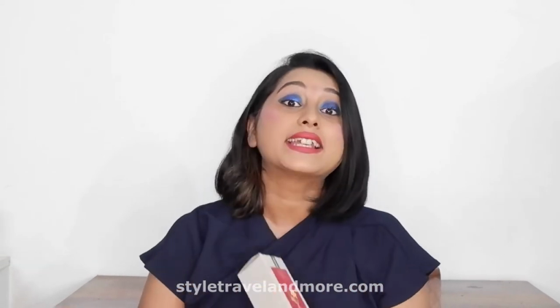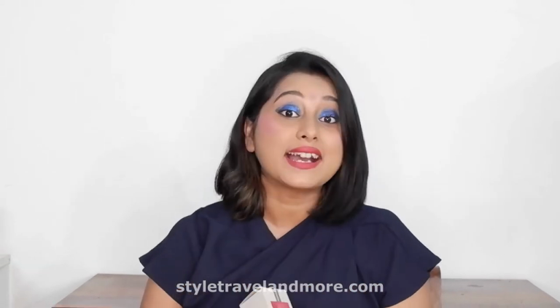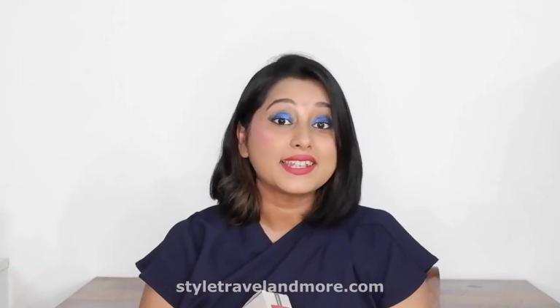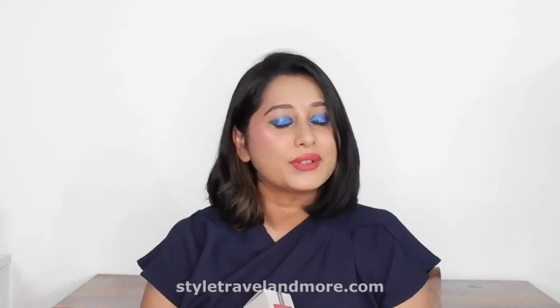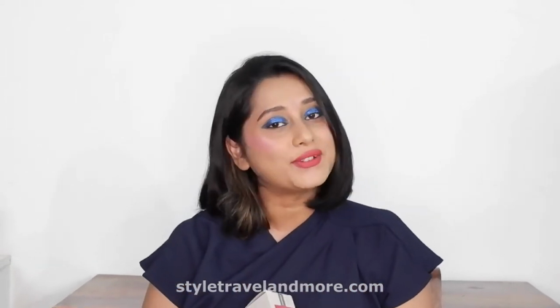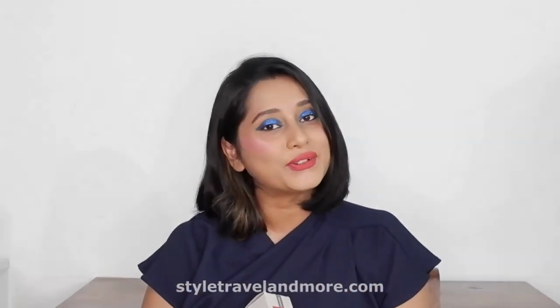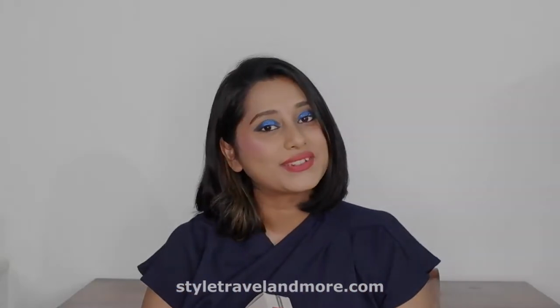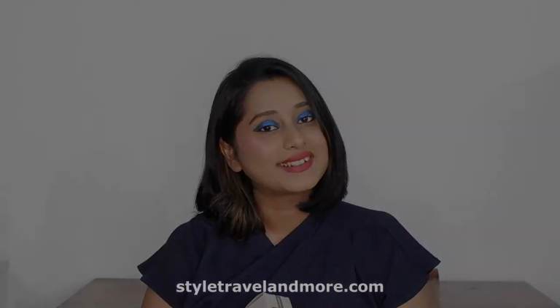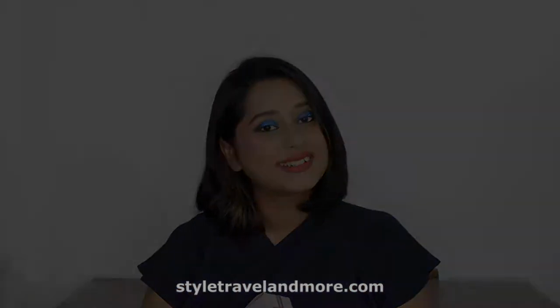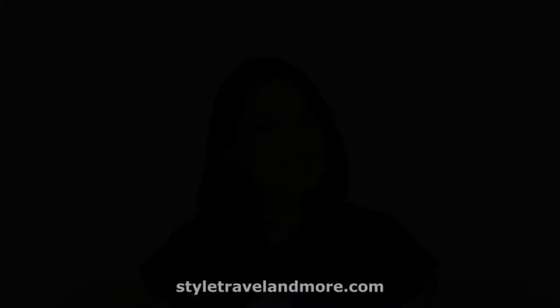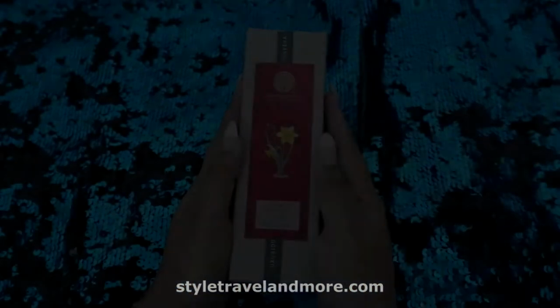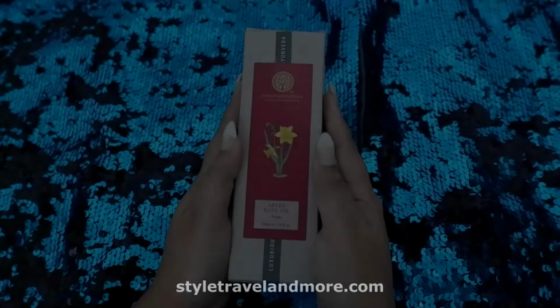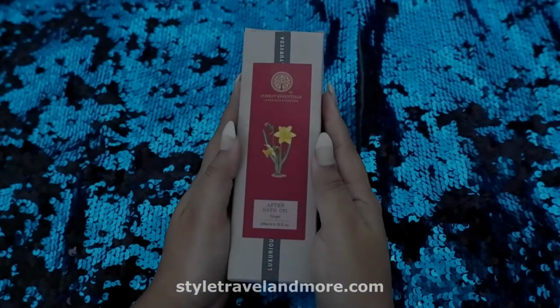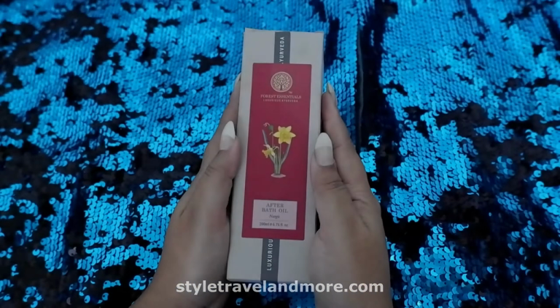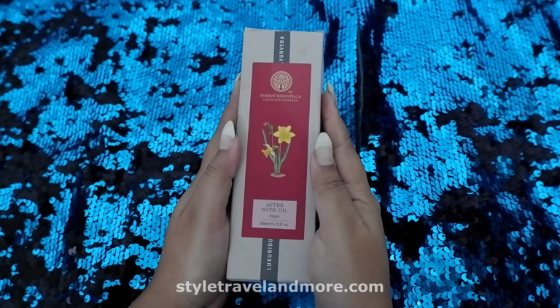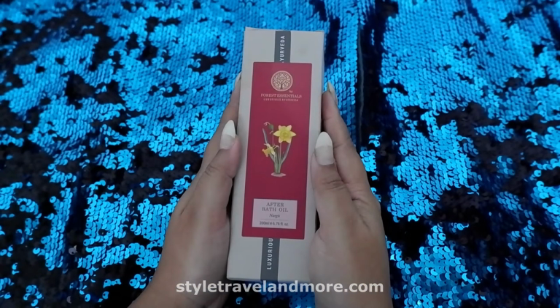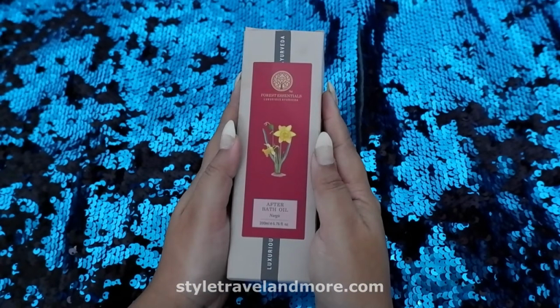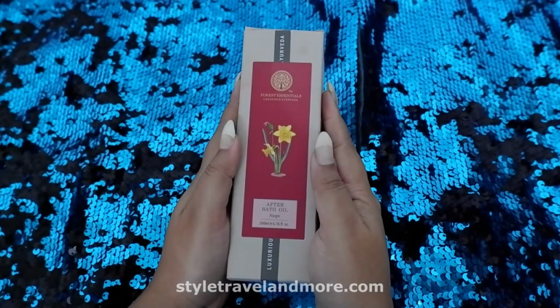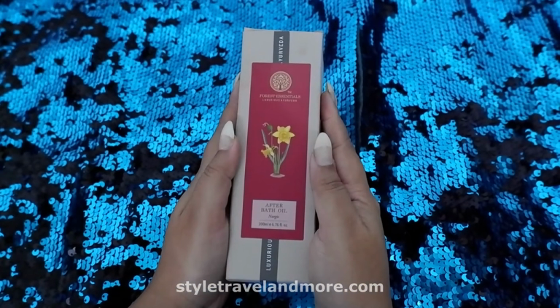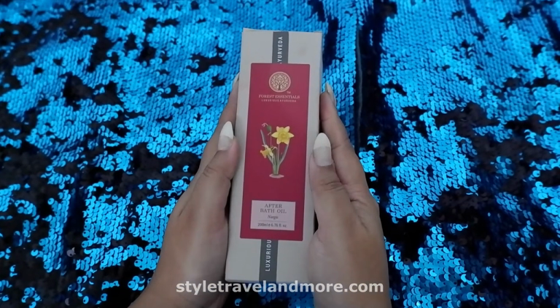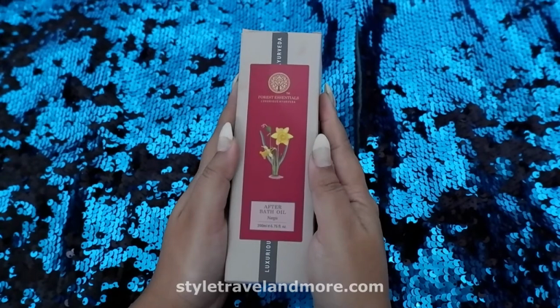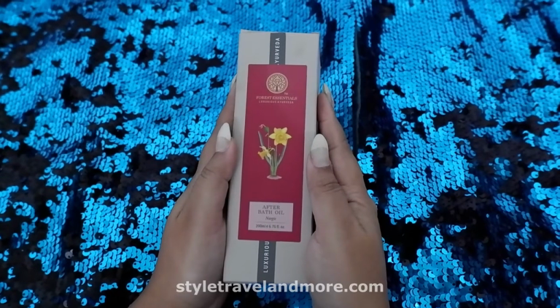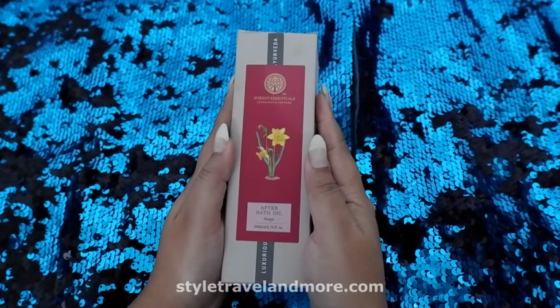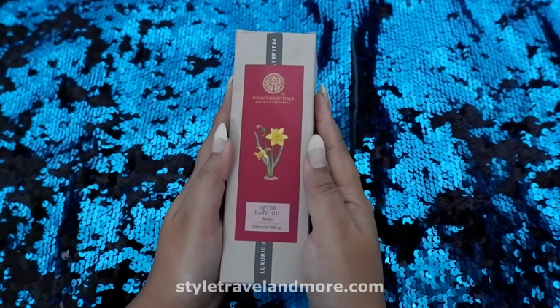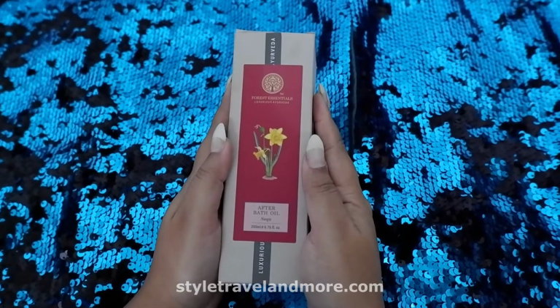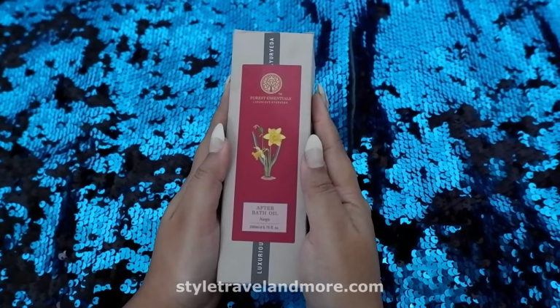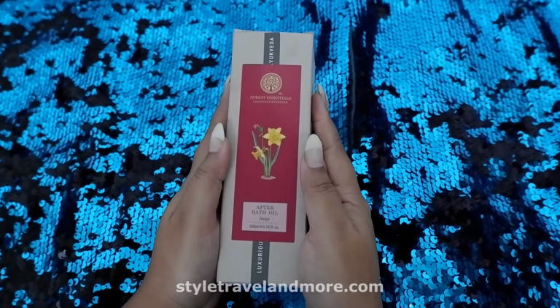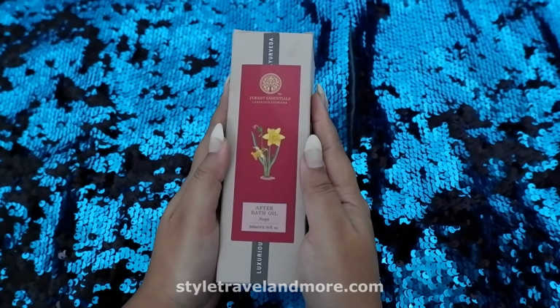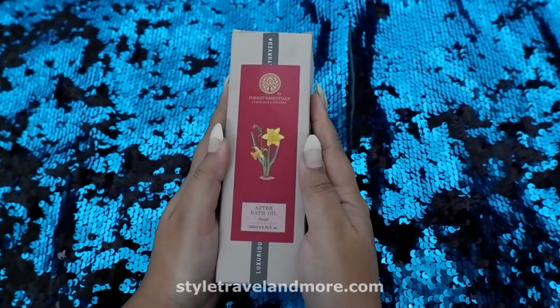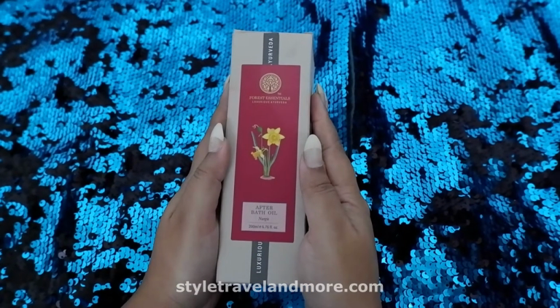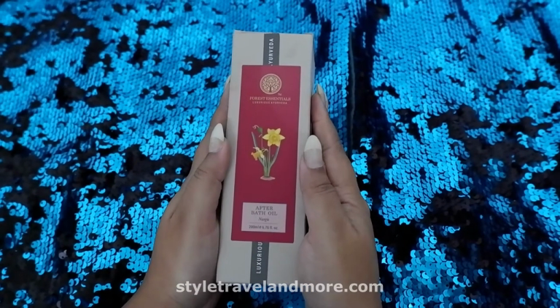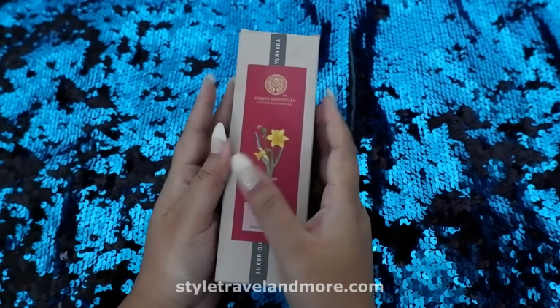Let's get started with the review. This is the outer packaging of the Forest Essentials After Bath Oil Nargis.